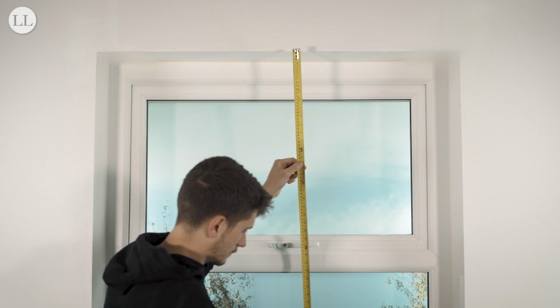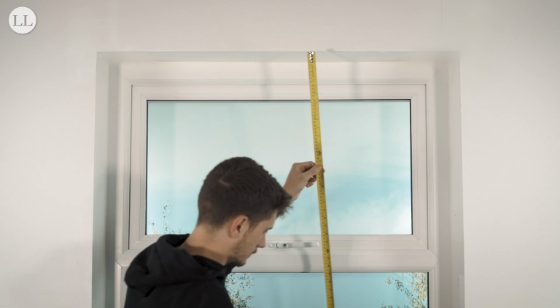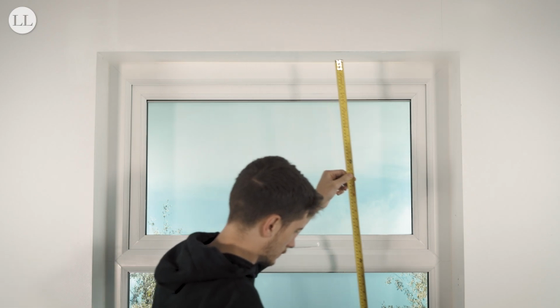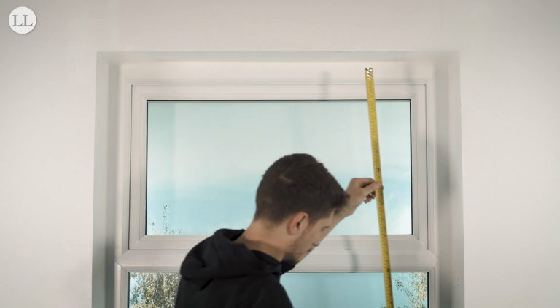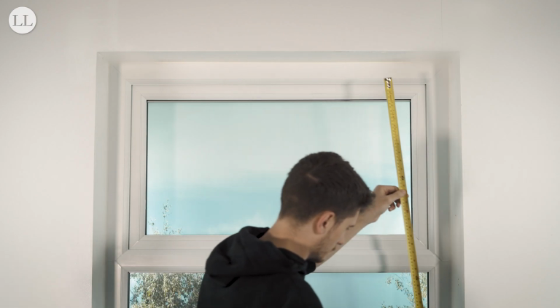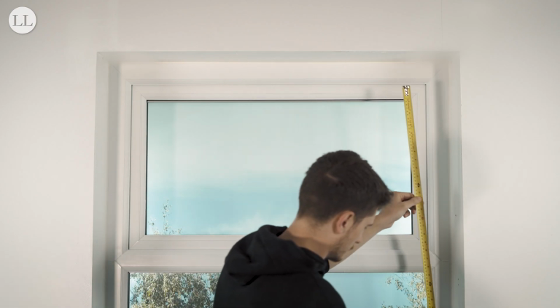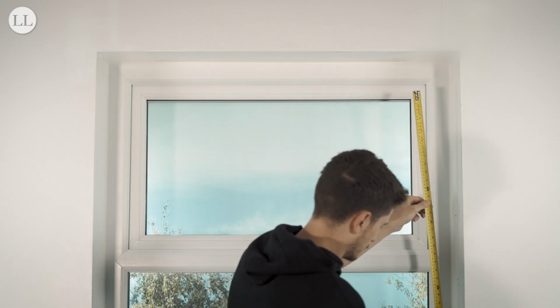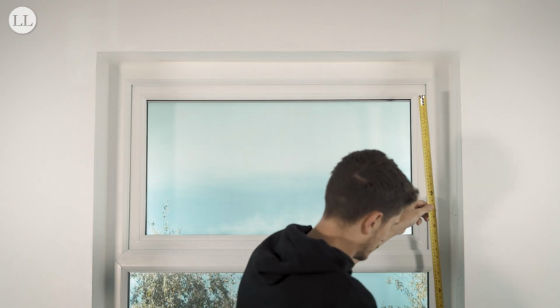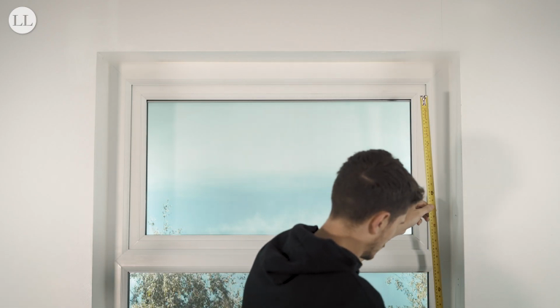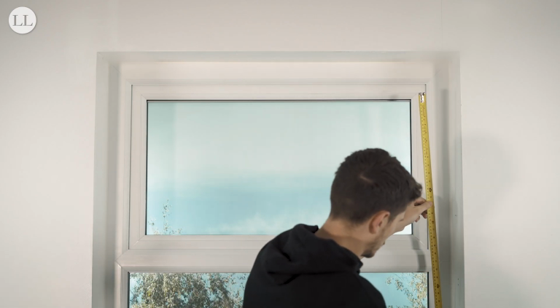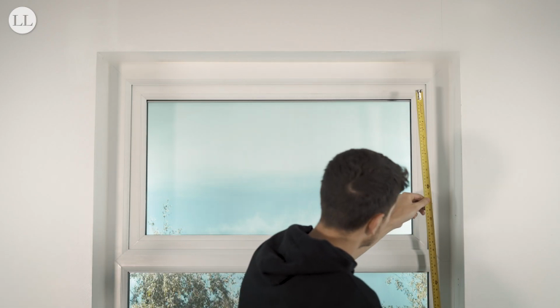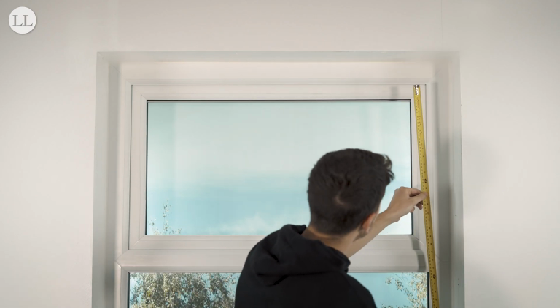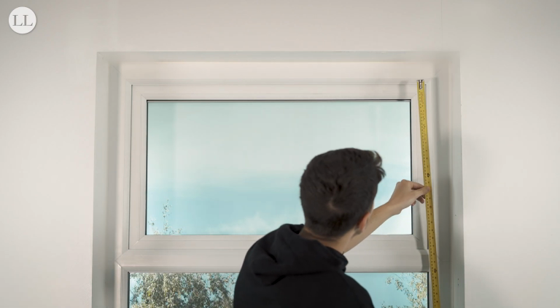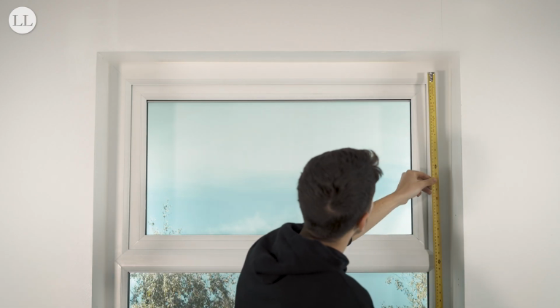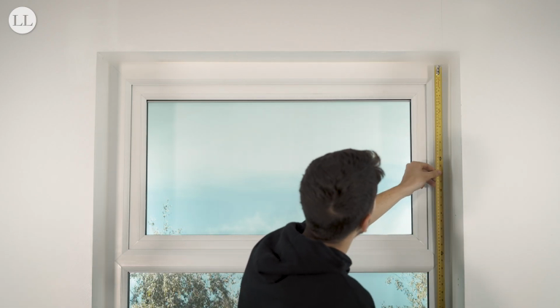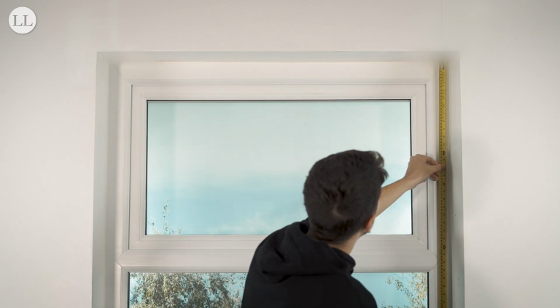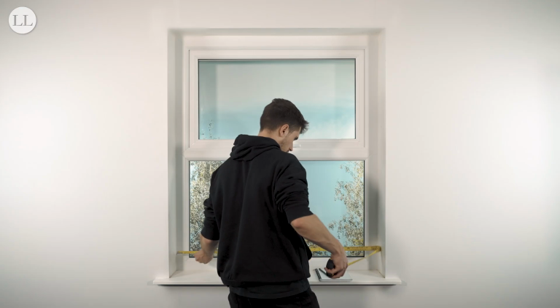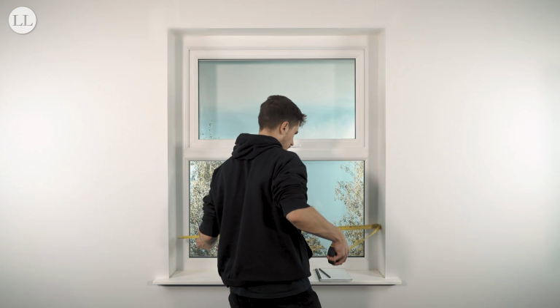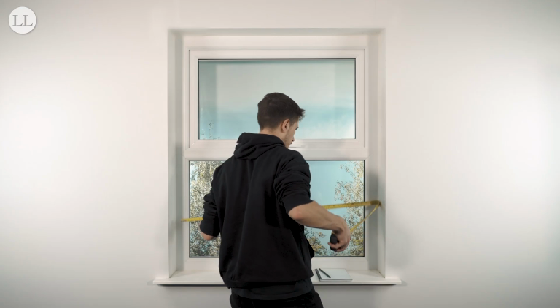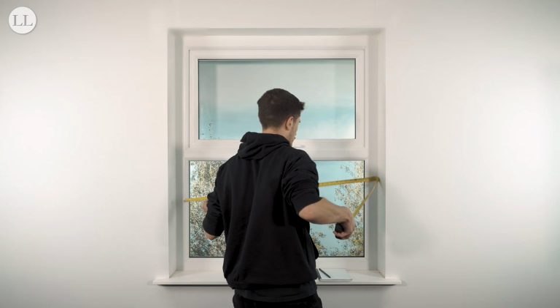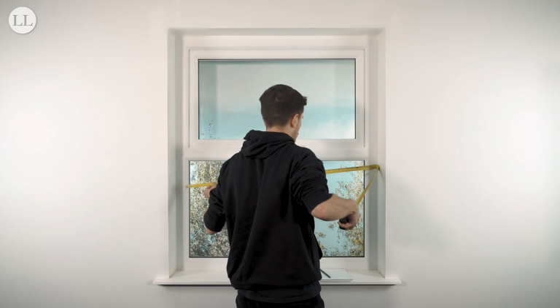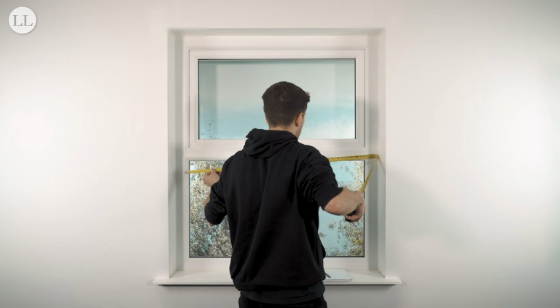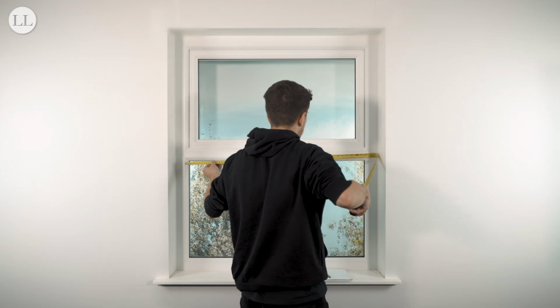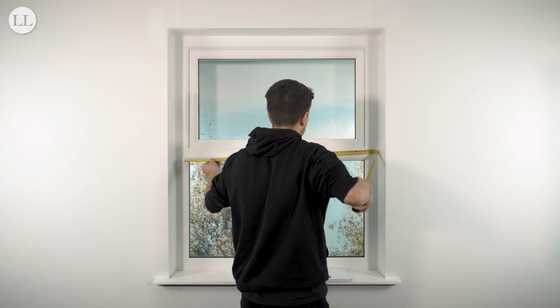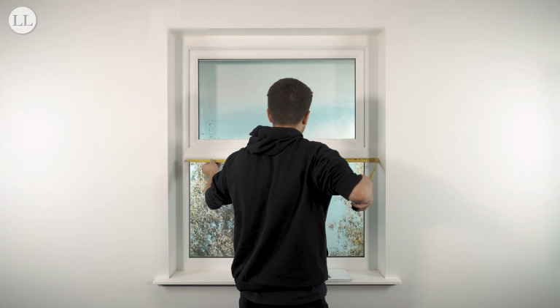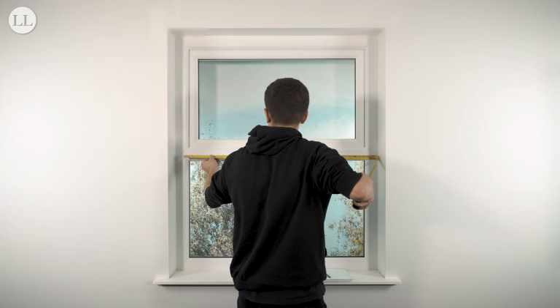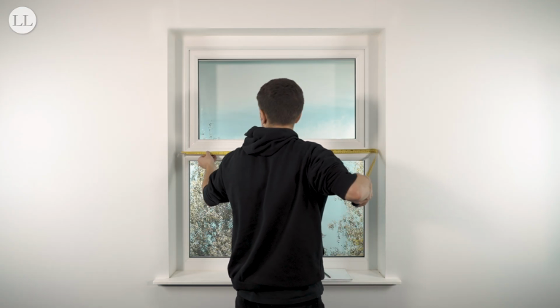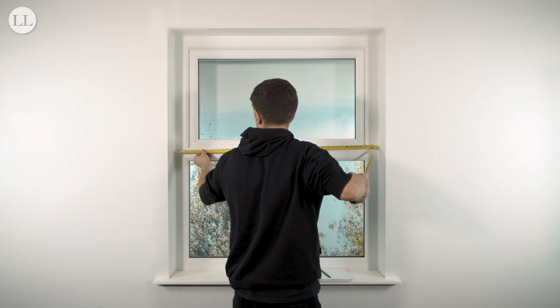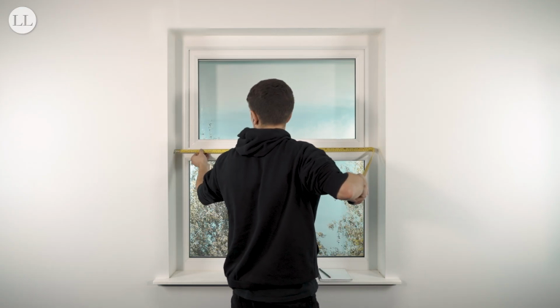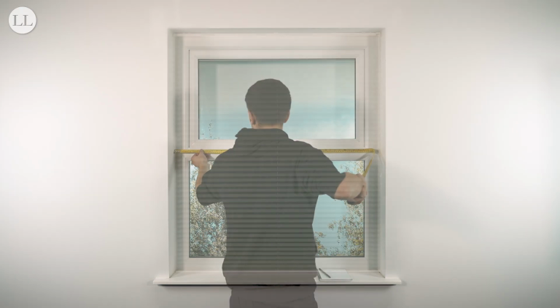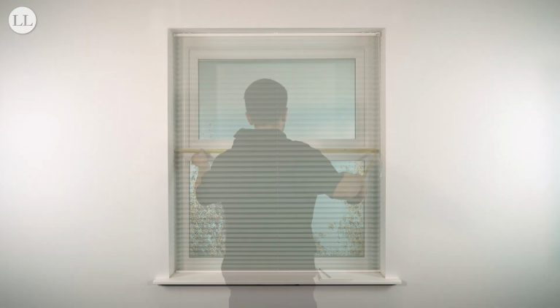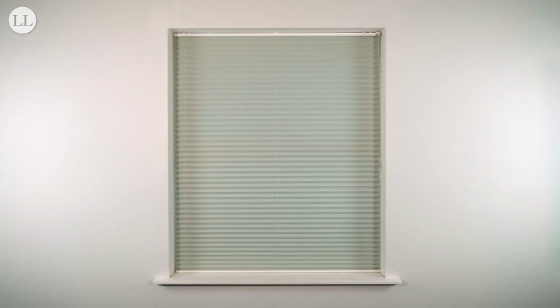Today on How To Blinds, we'll show you how to measure up for a three-hank pleated or cellular blind.